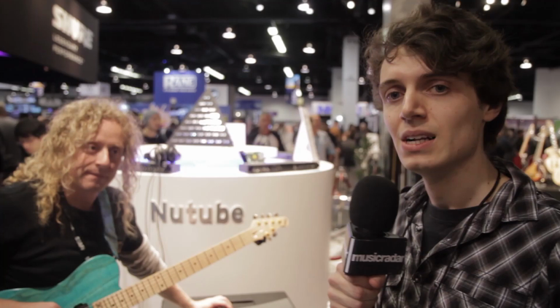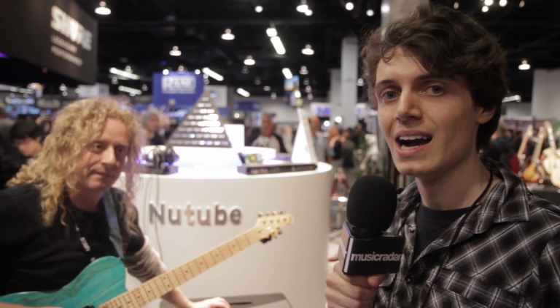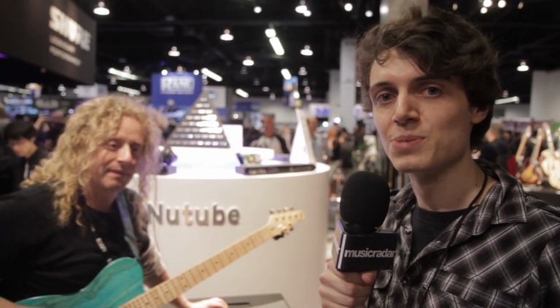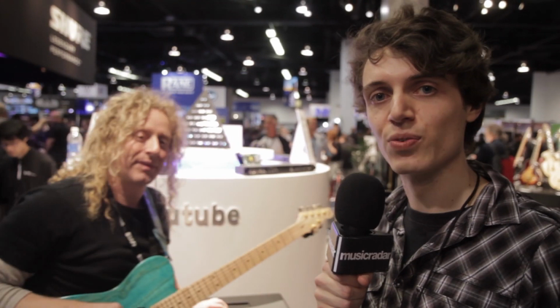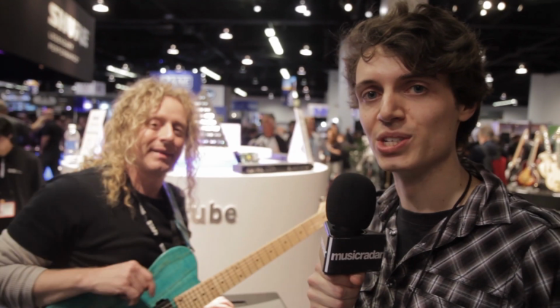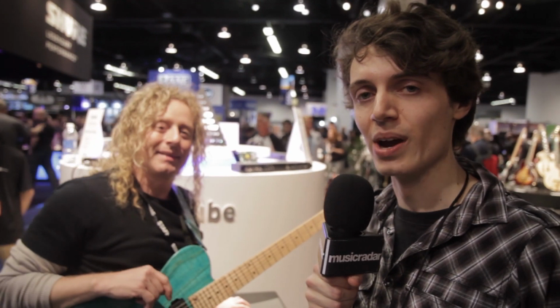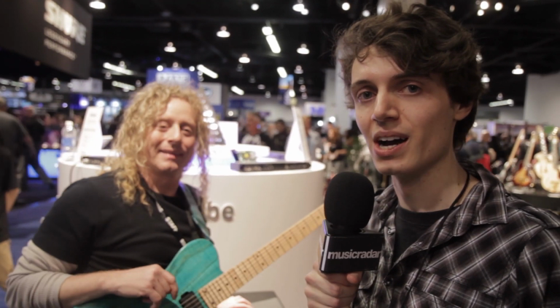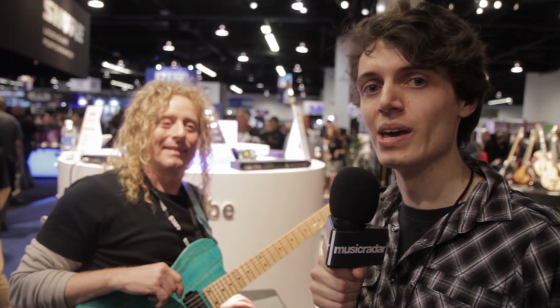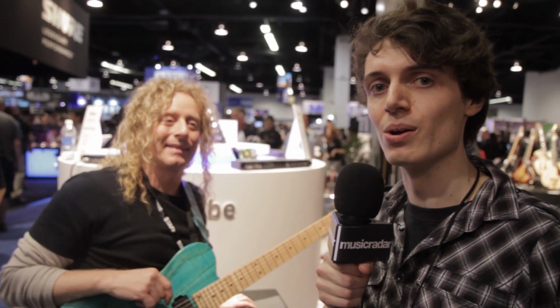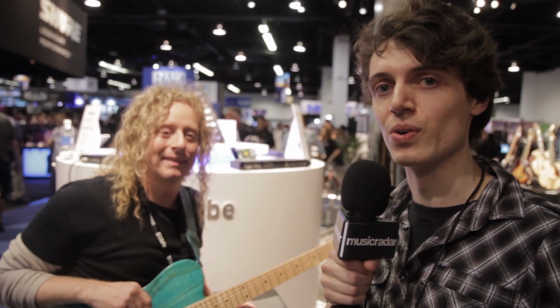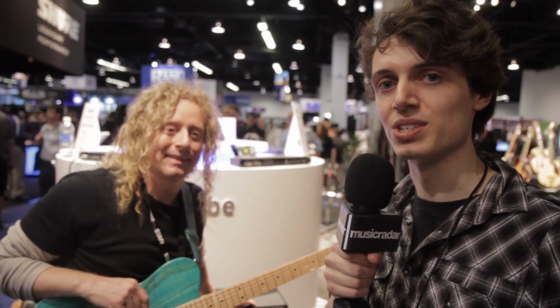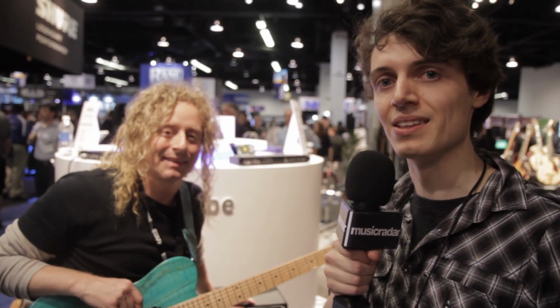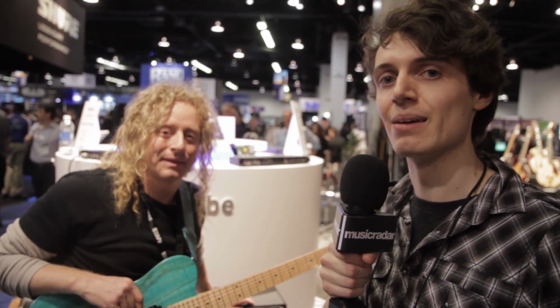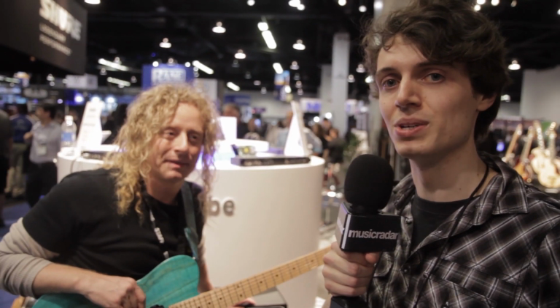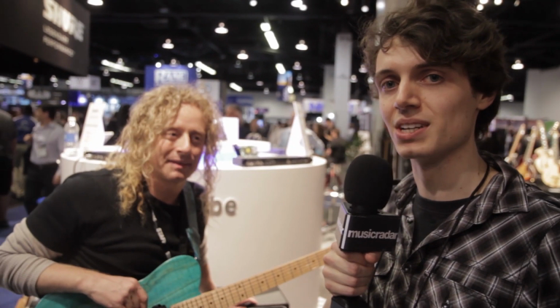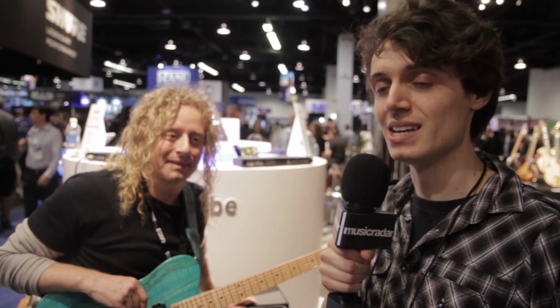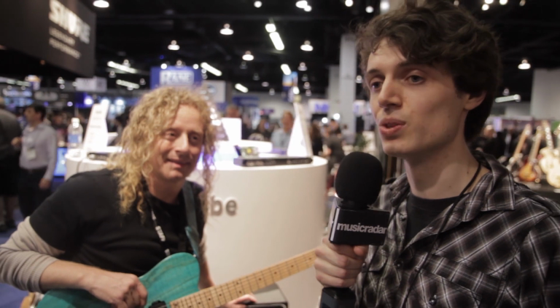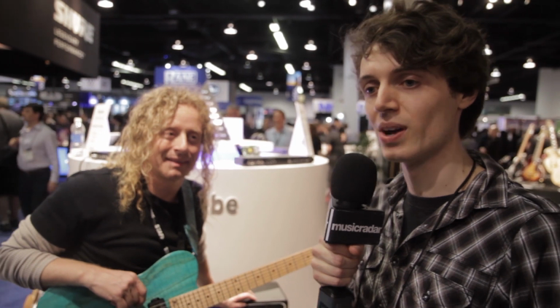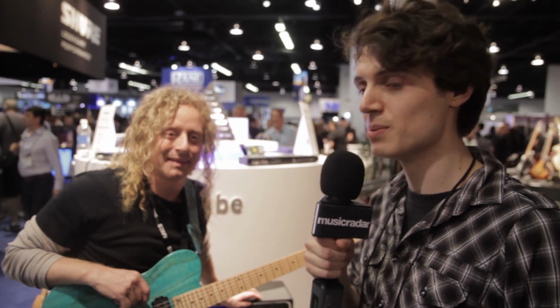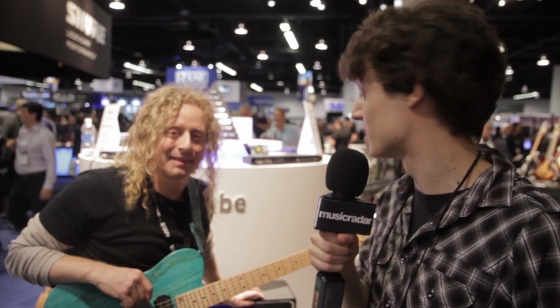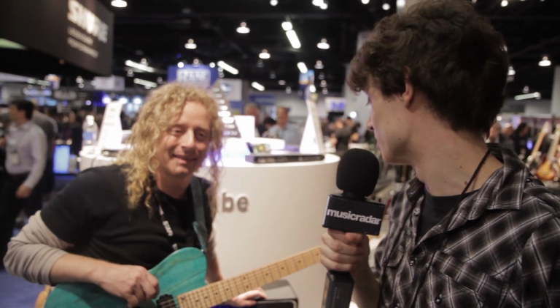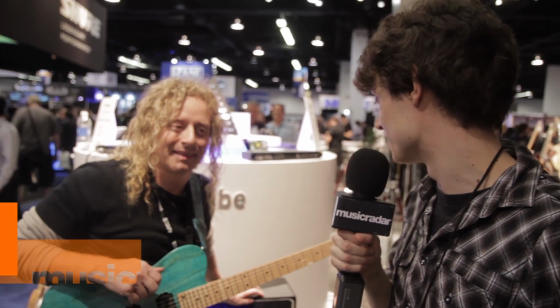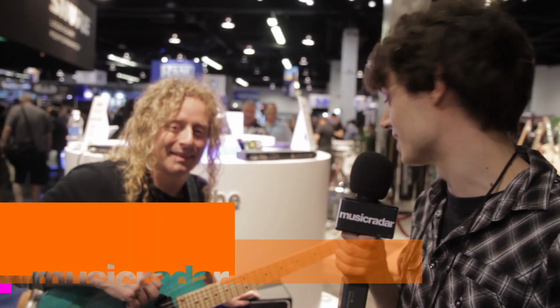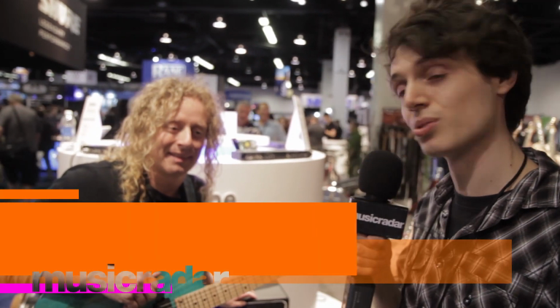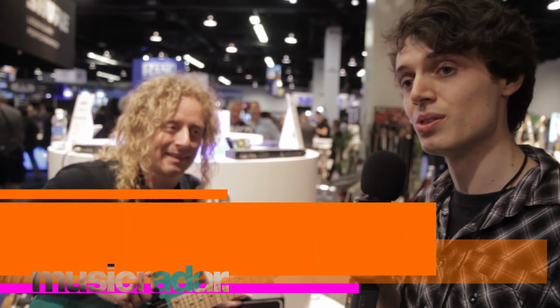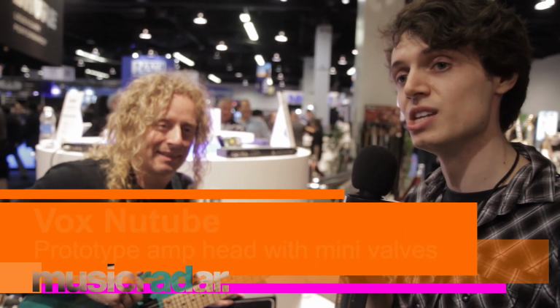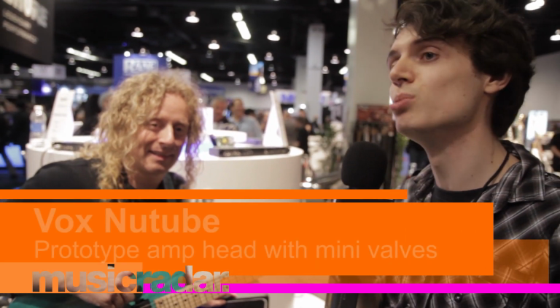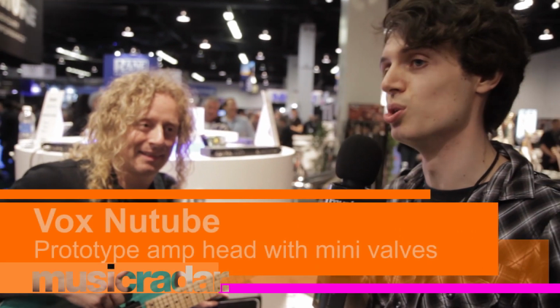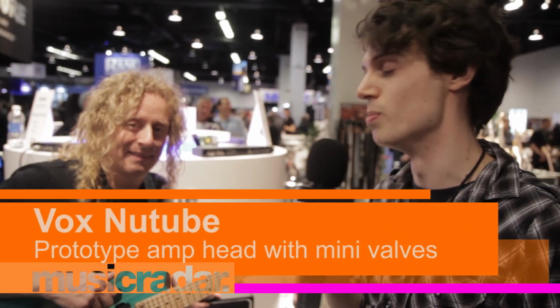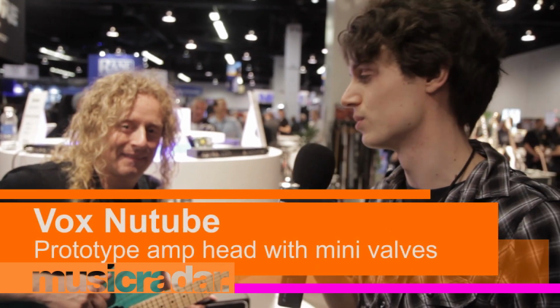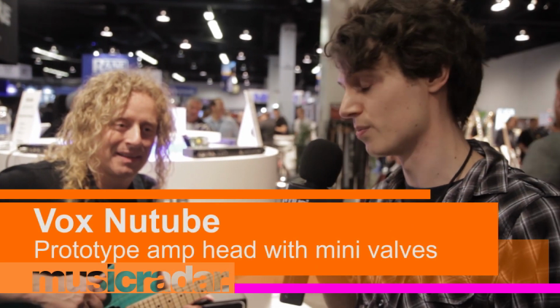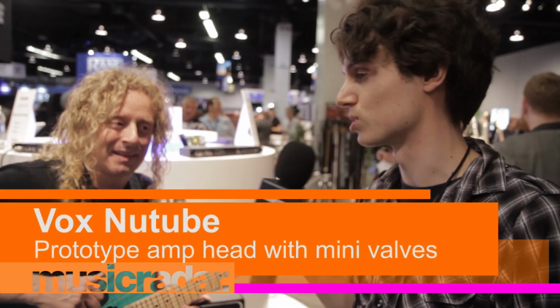Hi, it's Marco from Museo Radar and we're here at the VOX stand at NAMM 2016 with Freddie DeMarco, who's going to take us through the new tube from VOX.